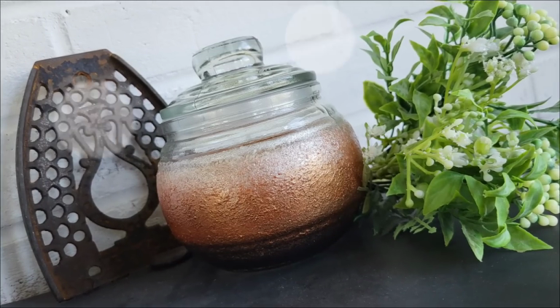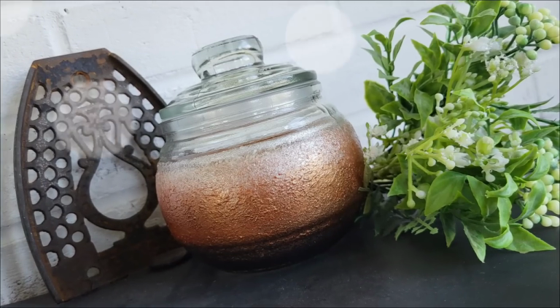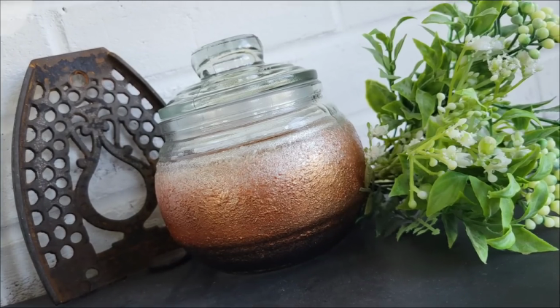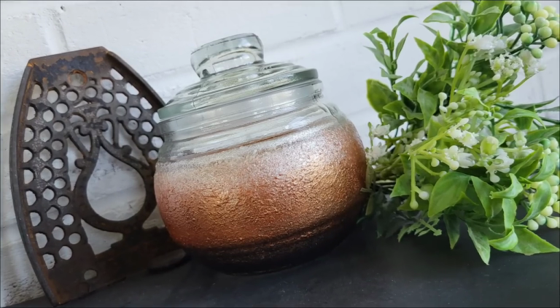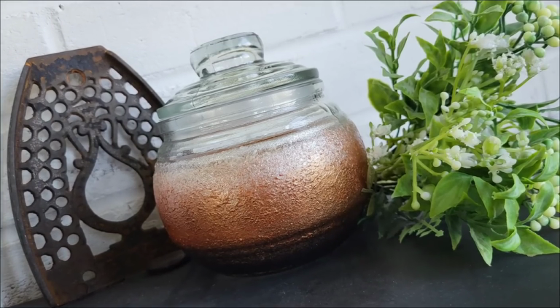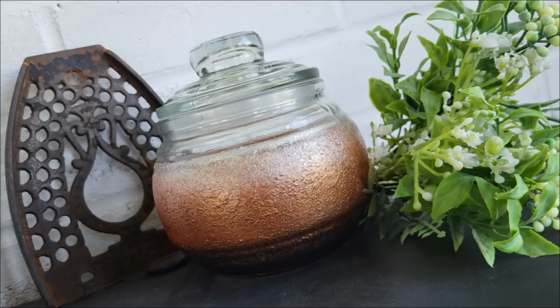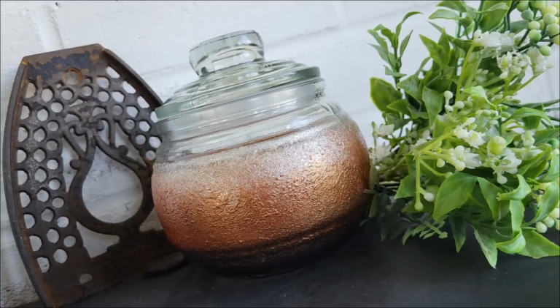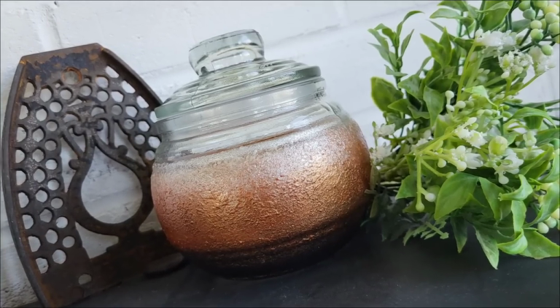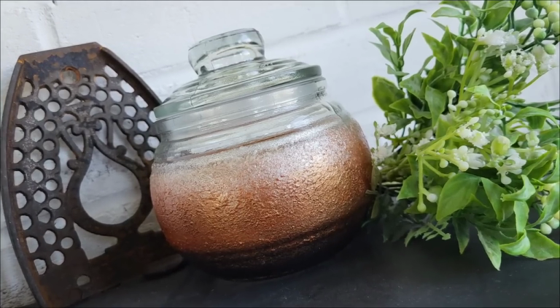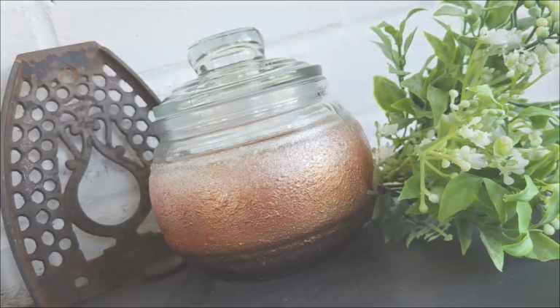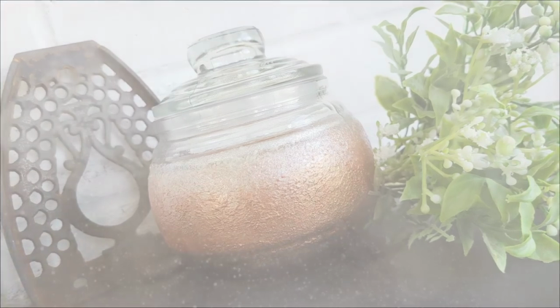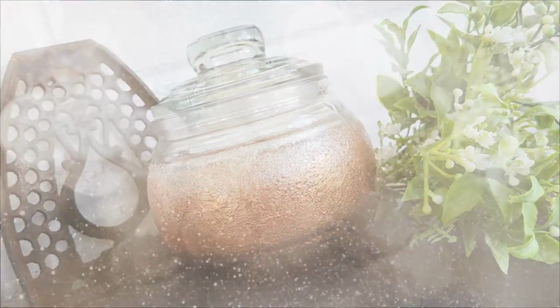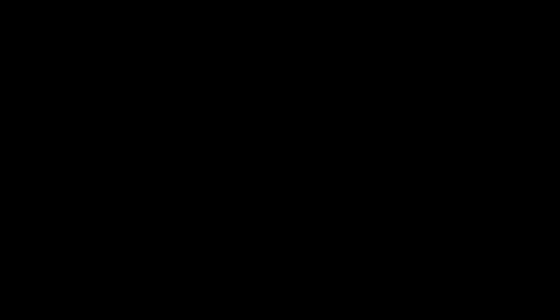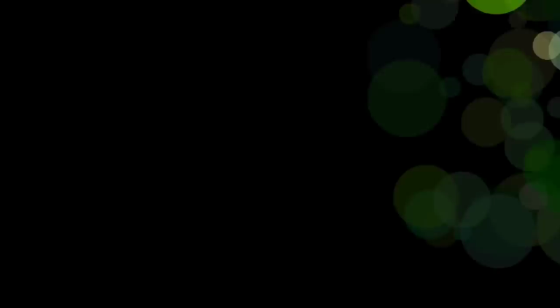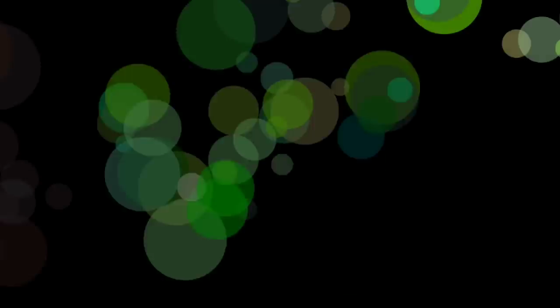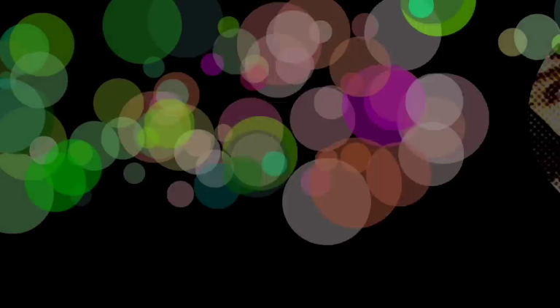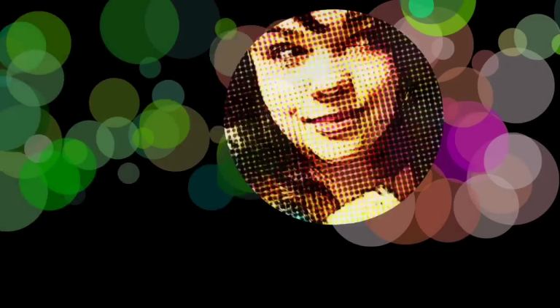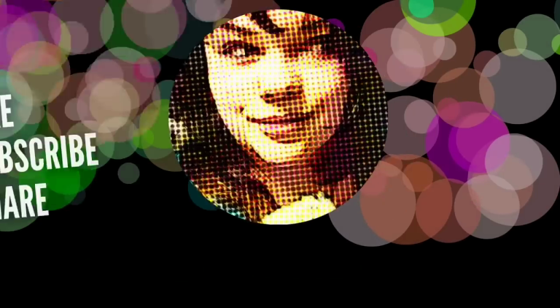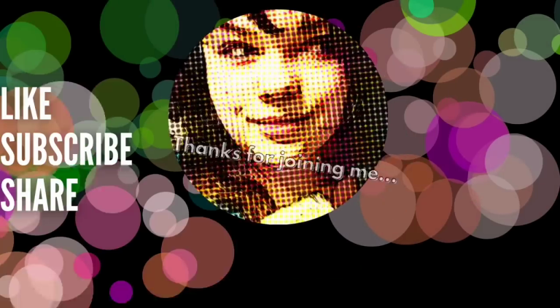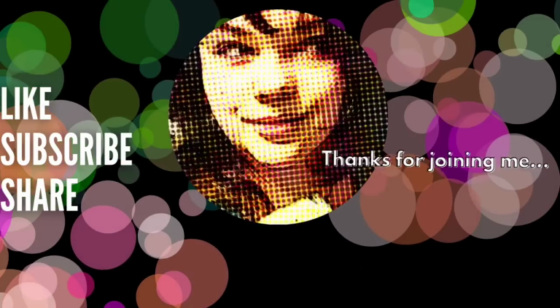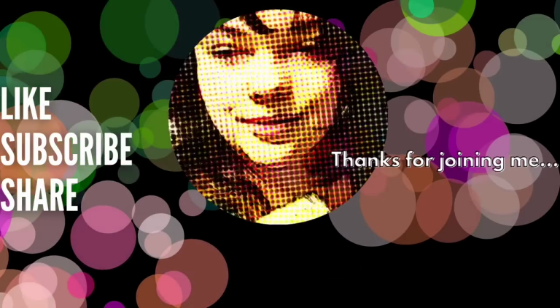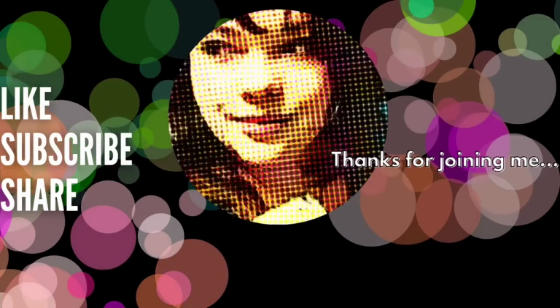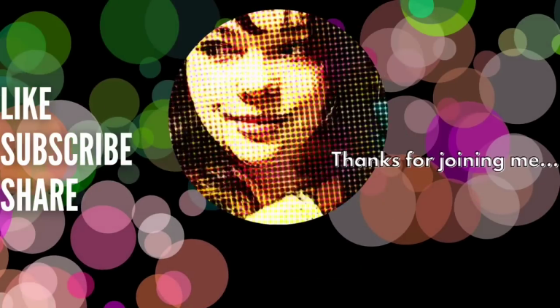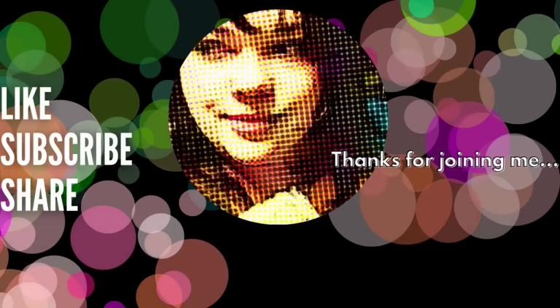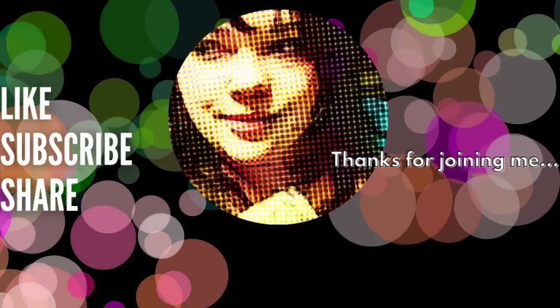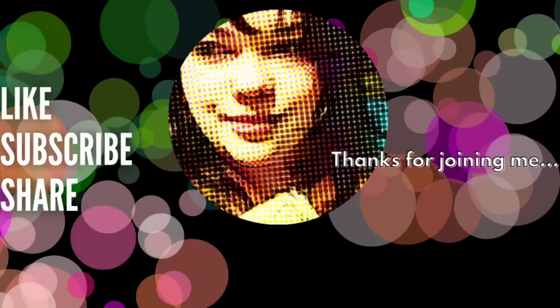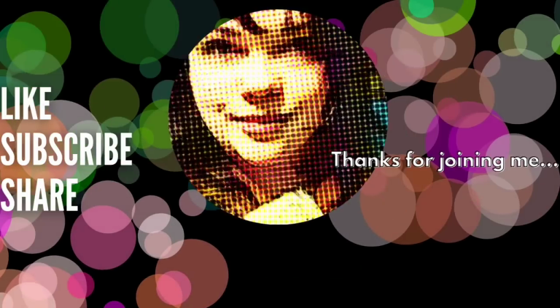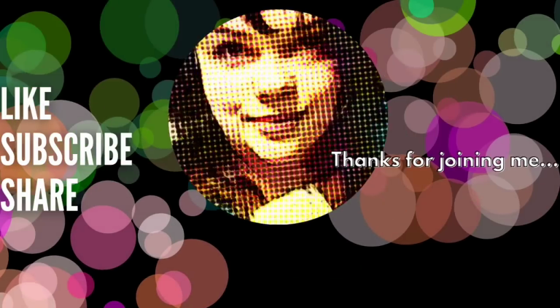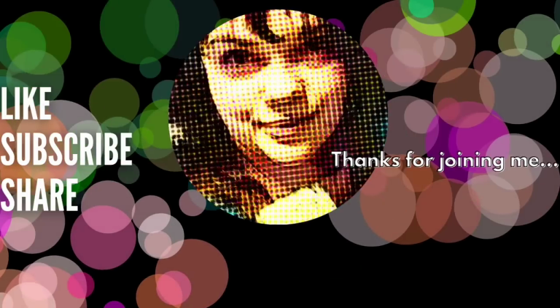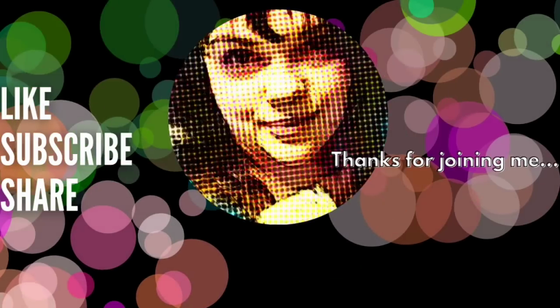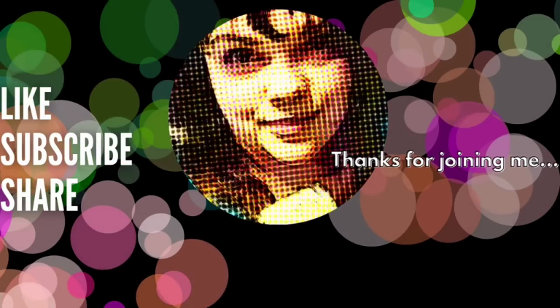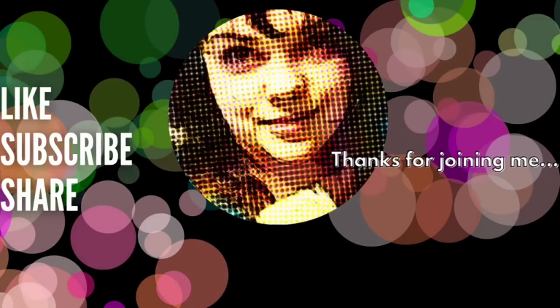Thank you all so much for hanging out with me today. I hope you enjoyed these Mod Podge hacks. Until next time, bye!